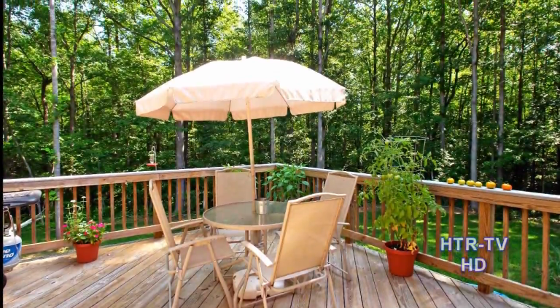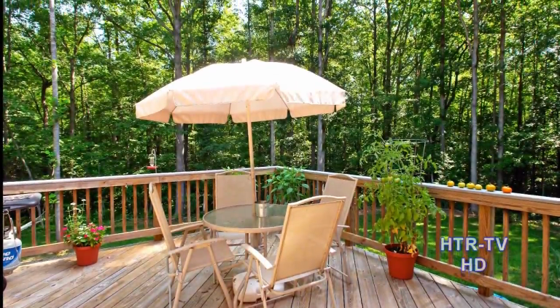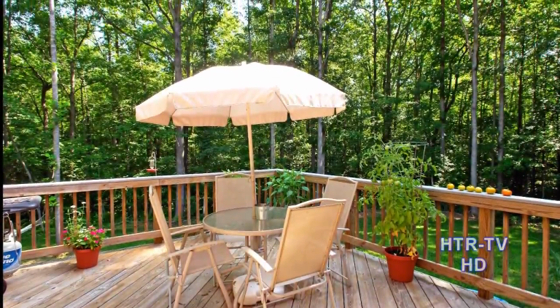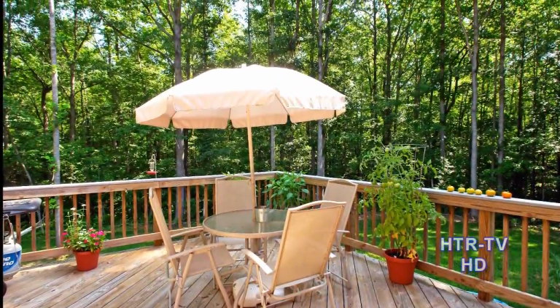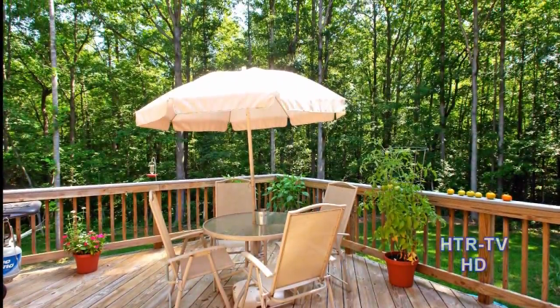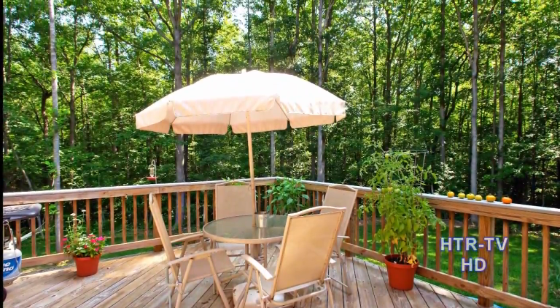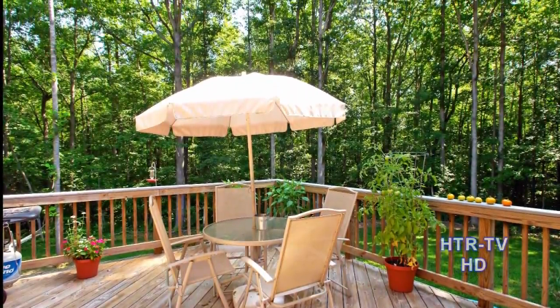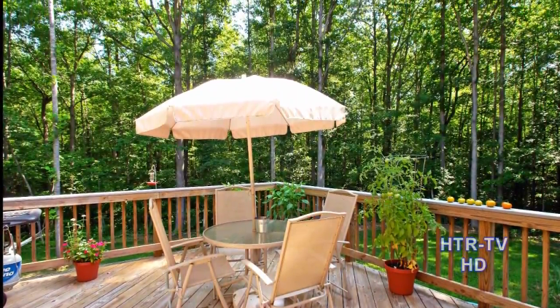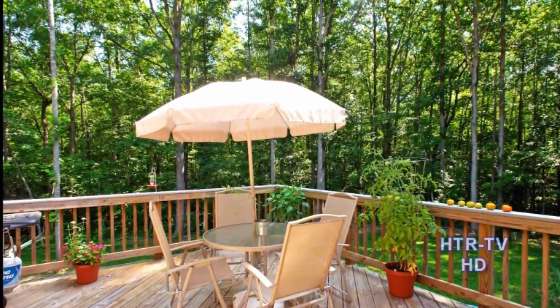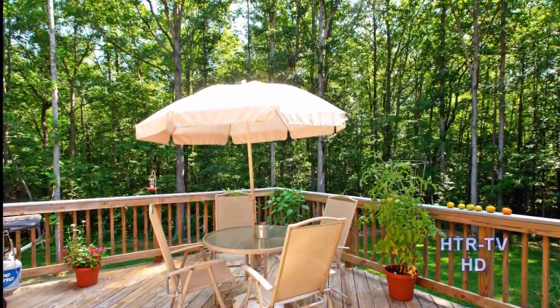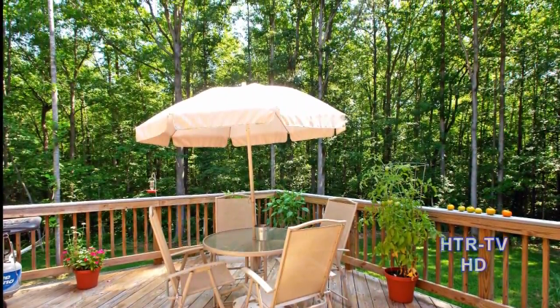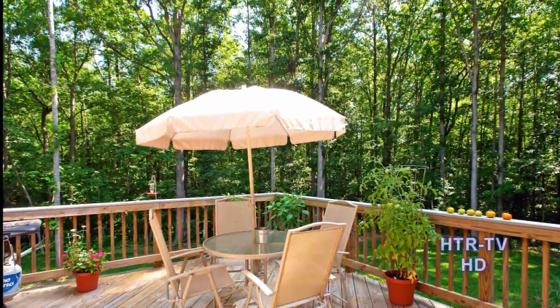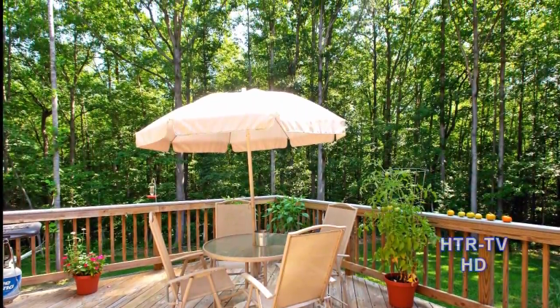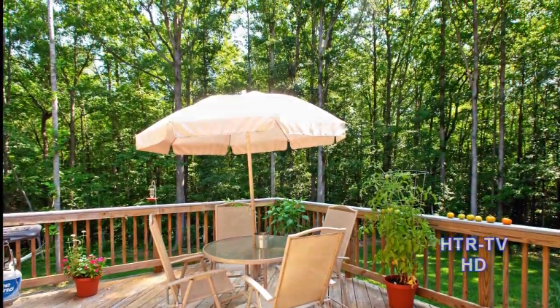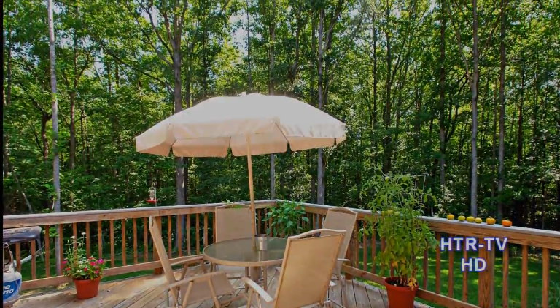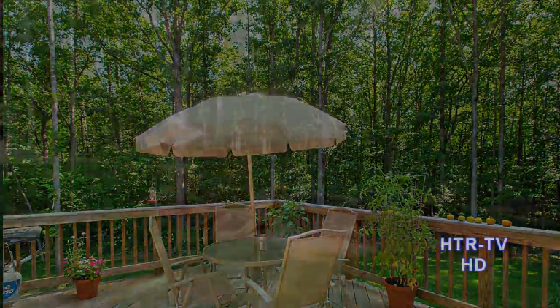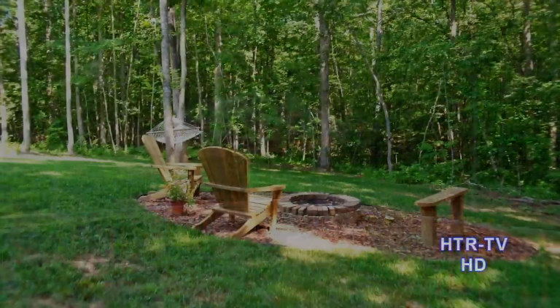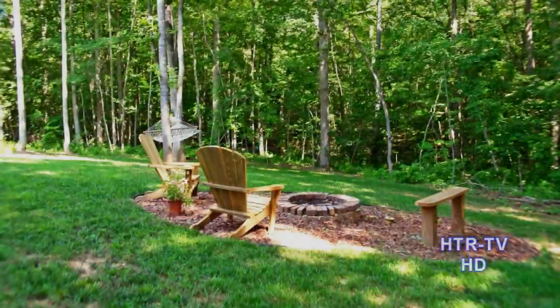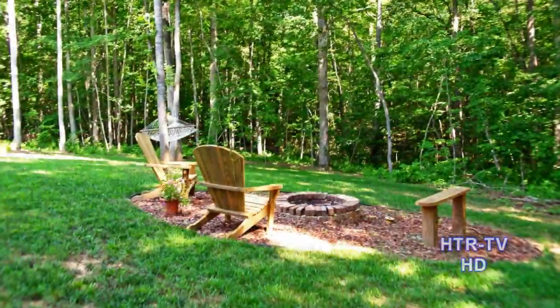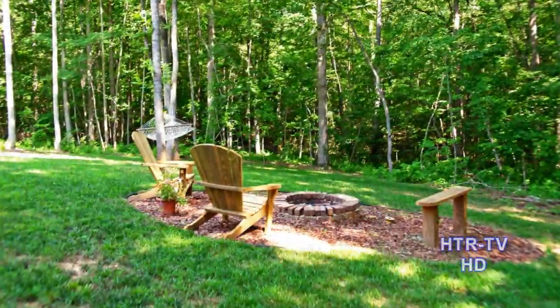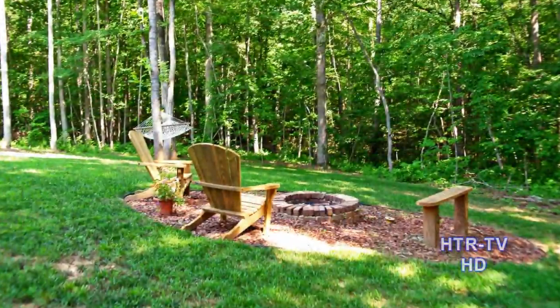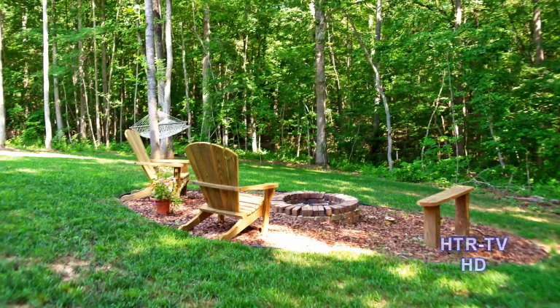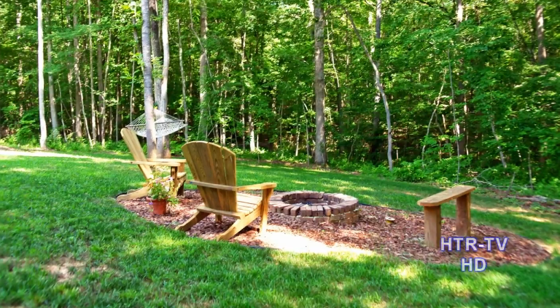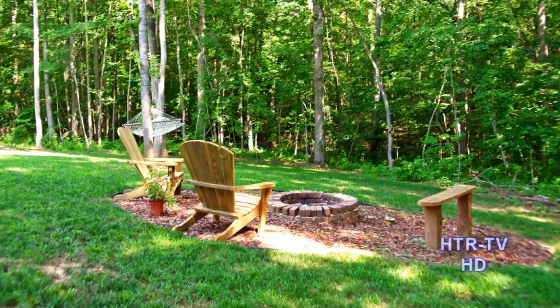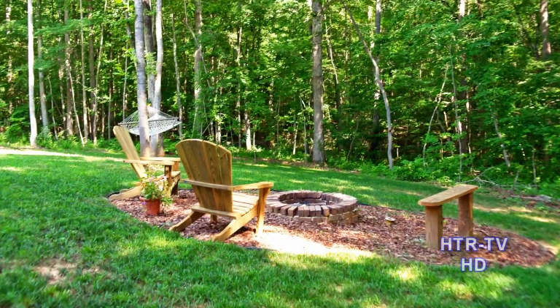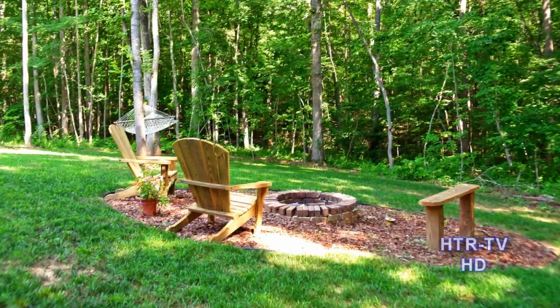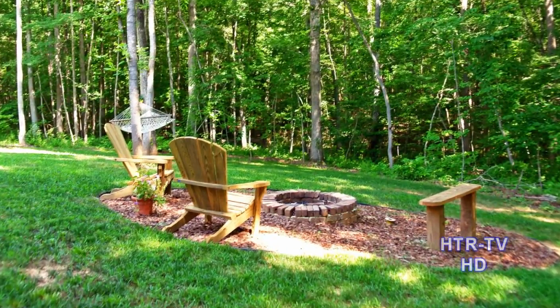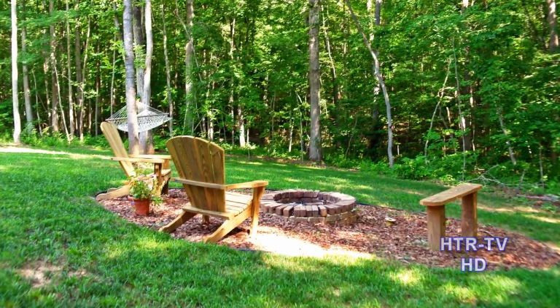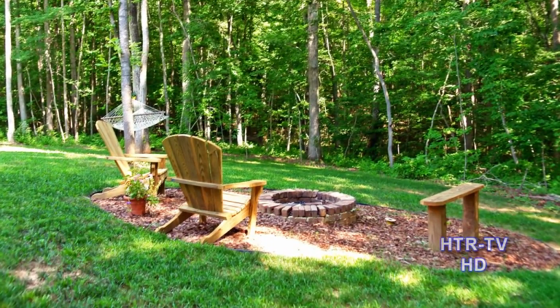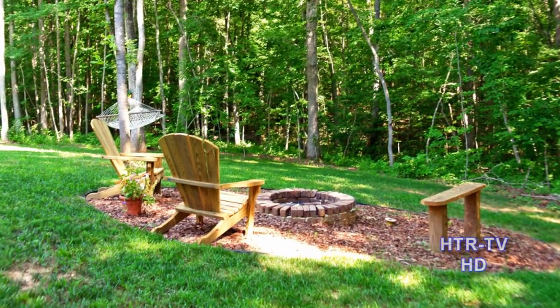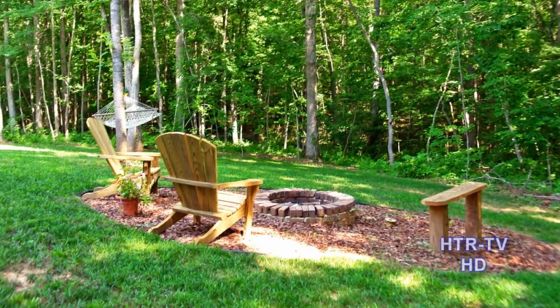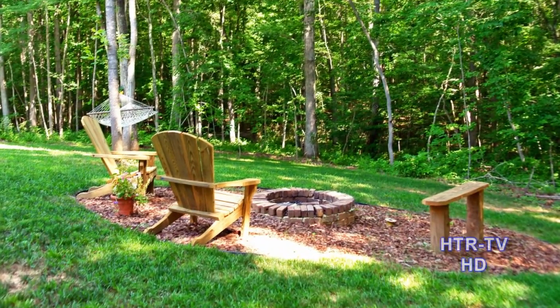You'll love the view from the back deck of your acre-plus wooded lot in the cul-de-sac.